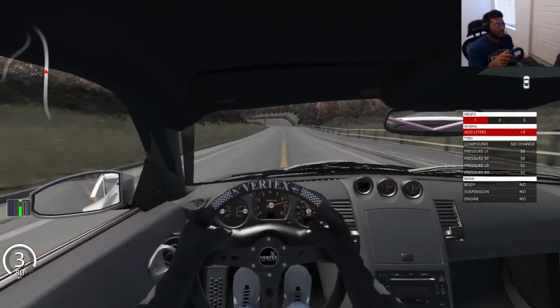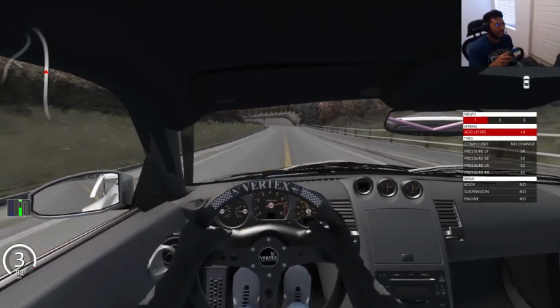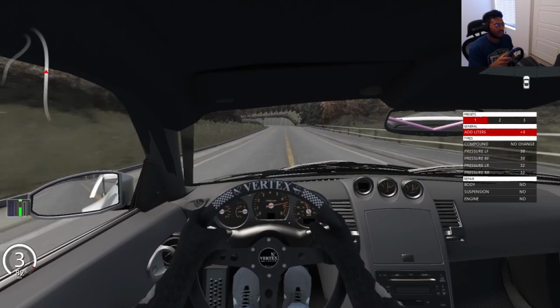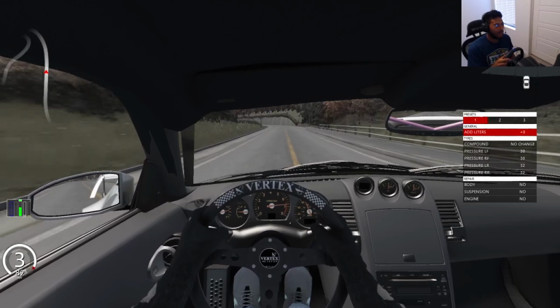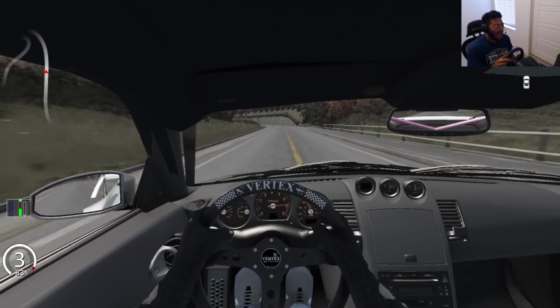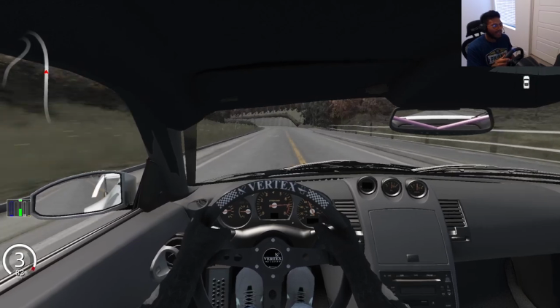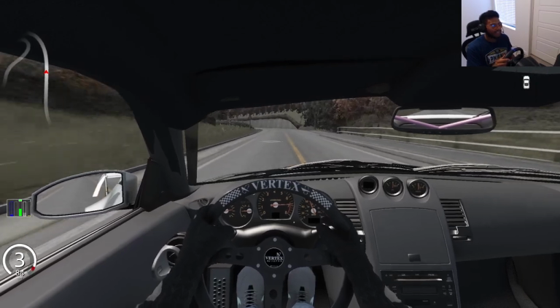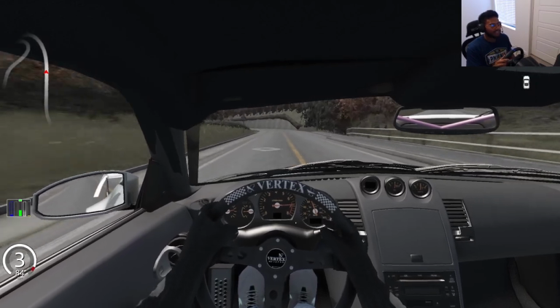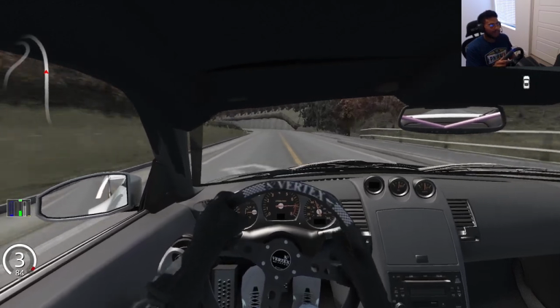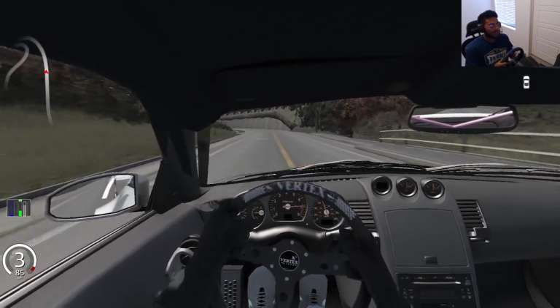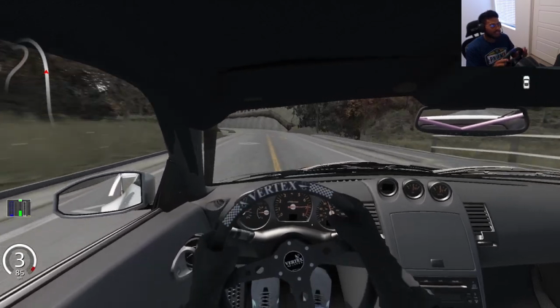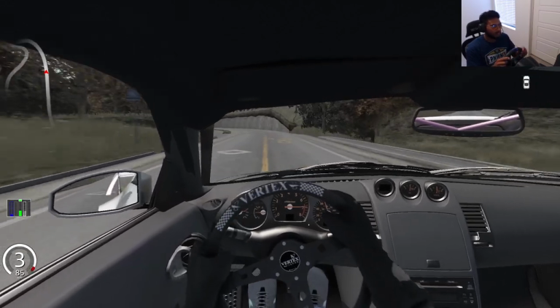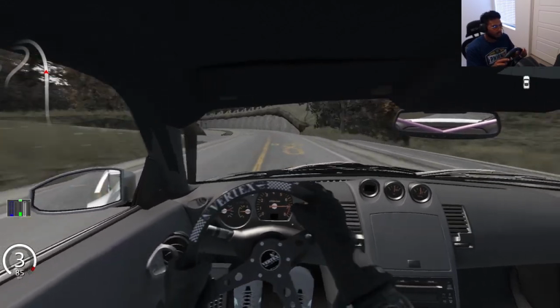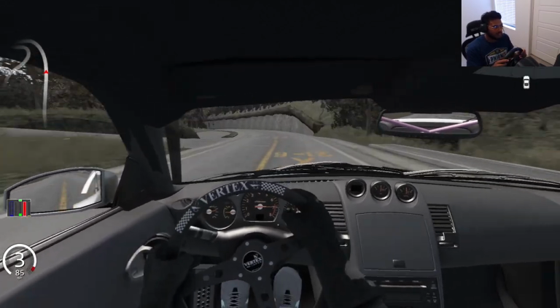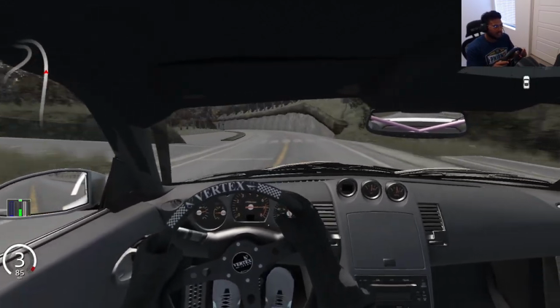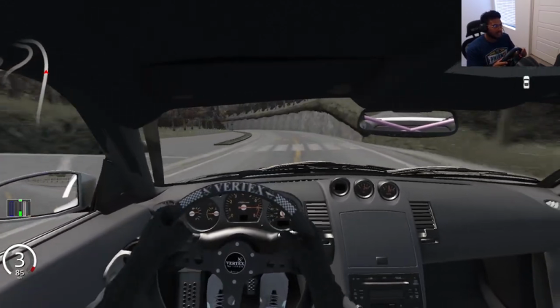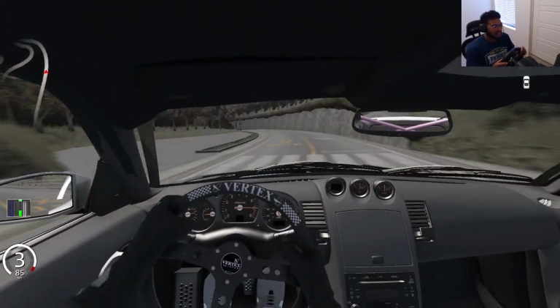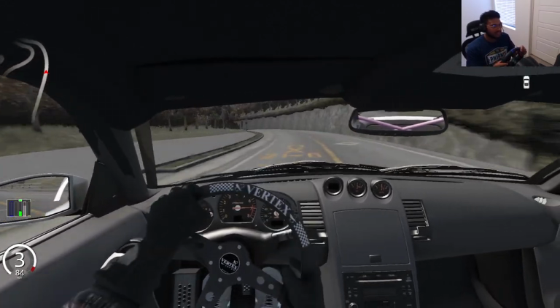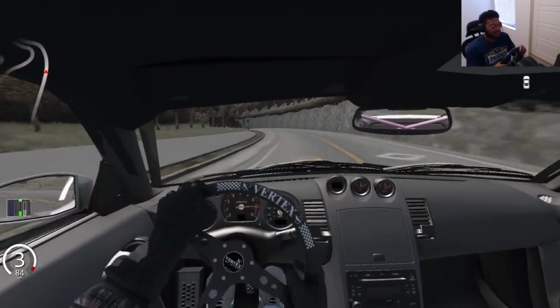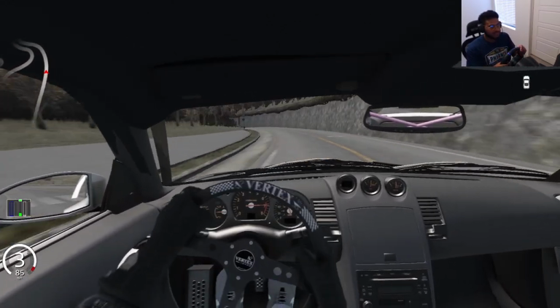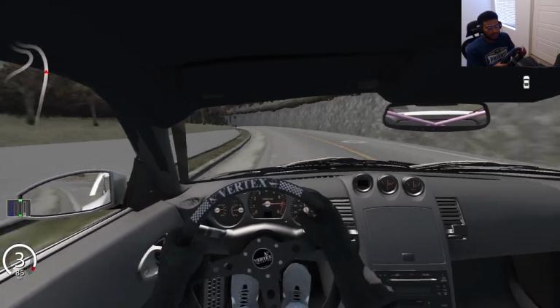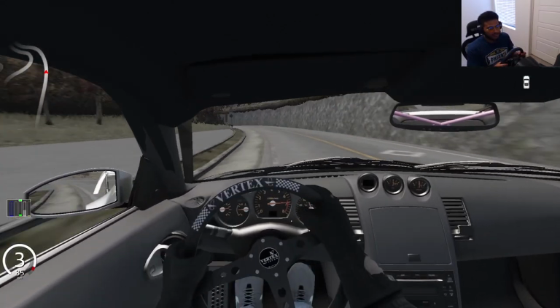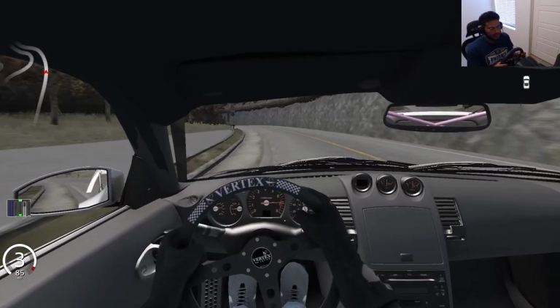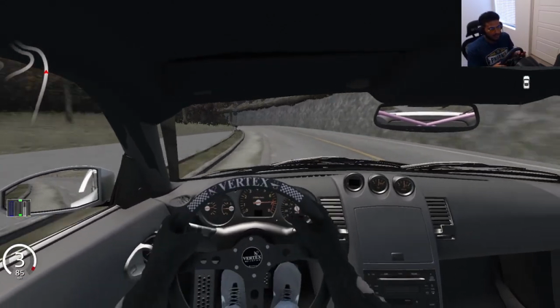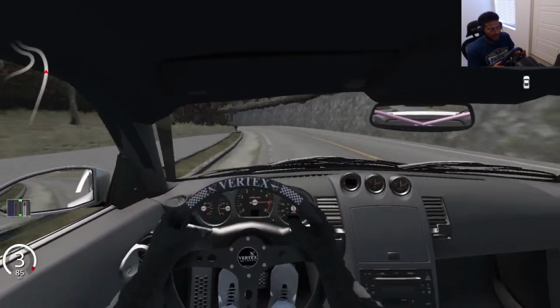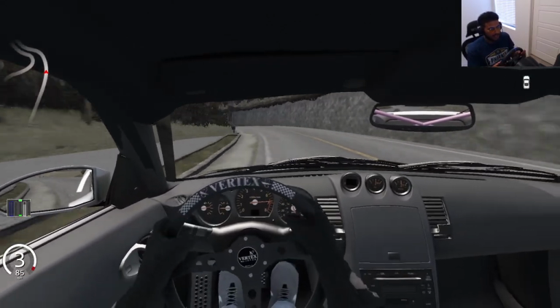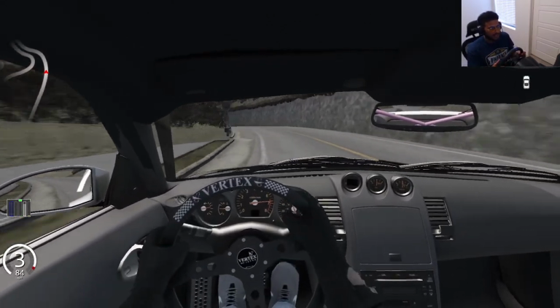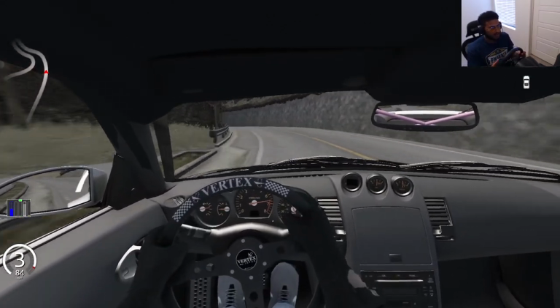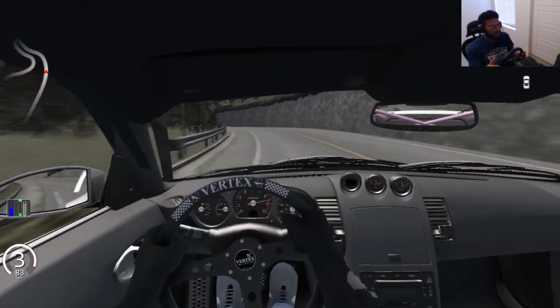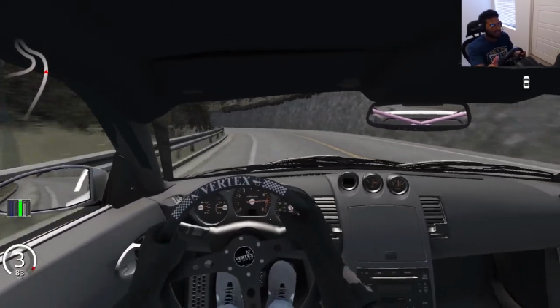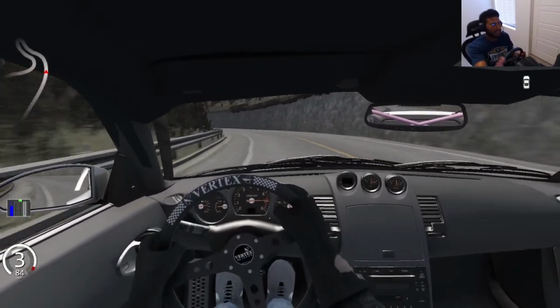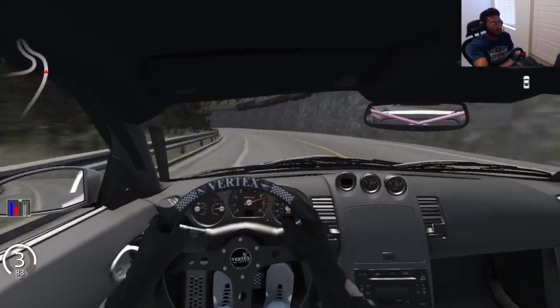Catch some backies, maybe even some 360s. And don't try this at home.